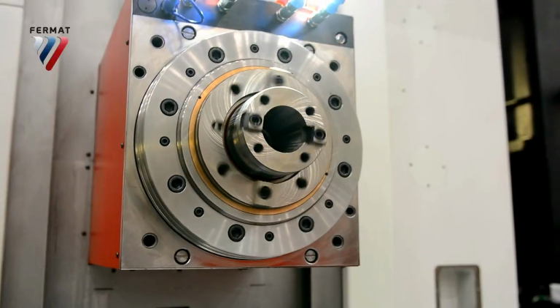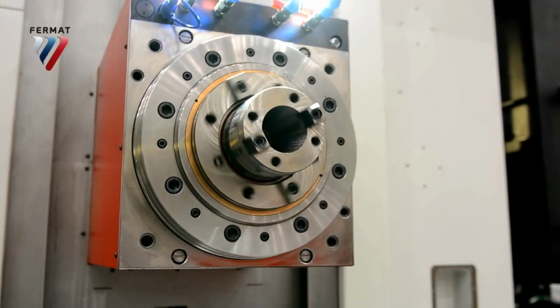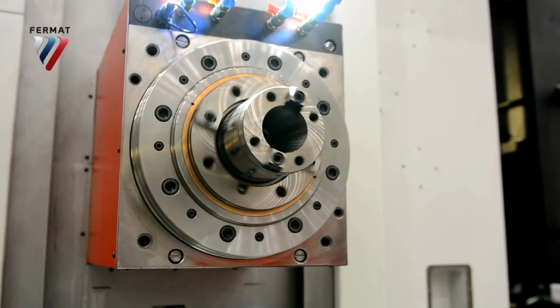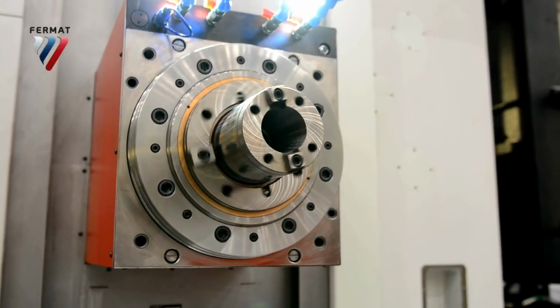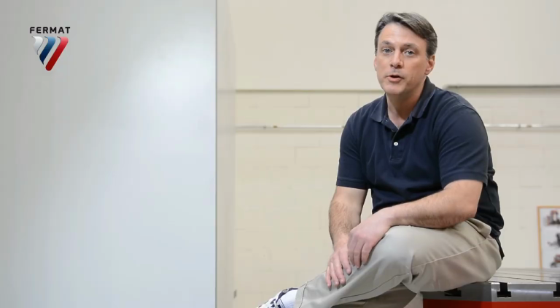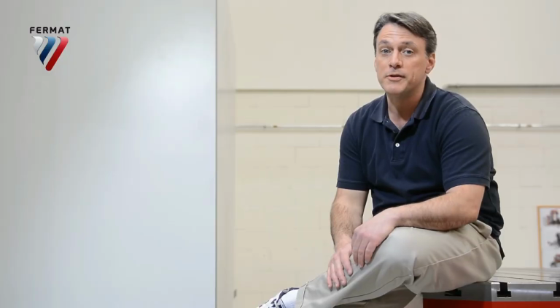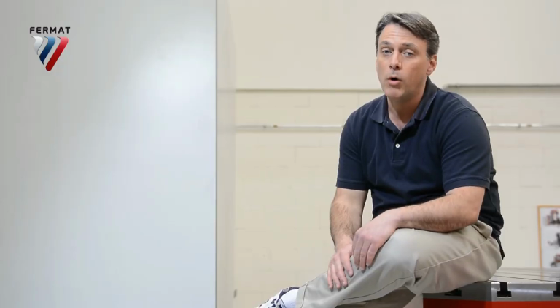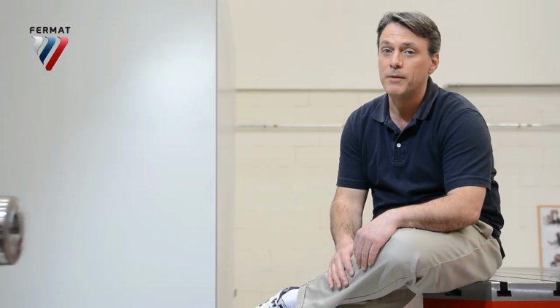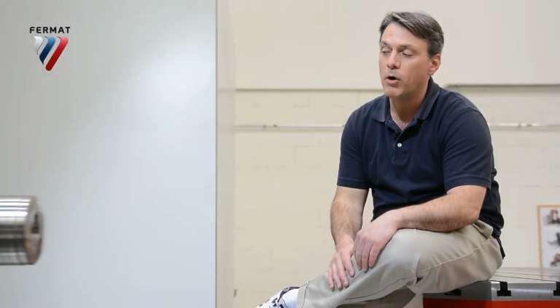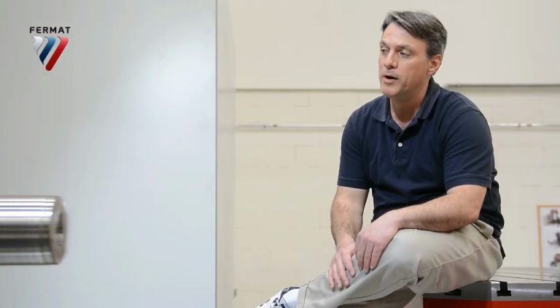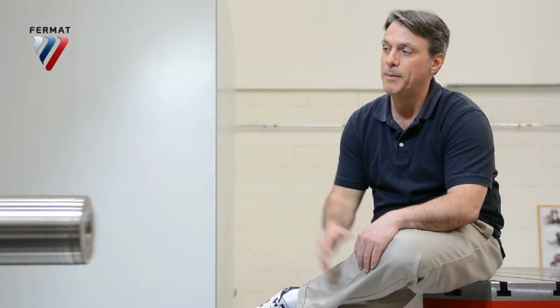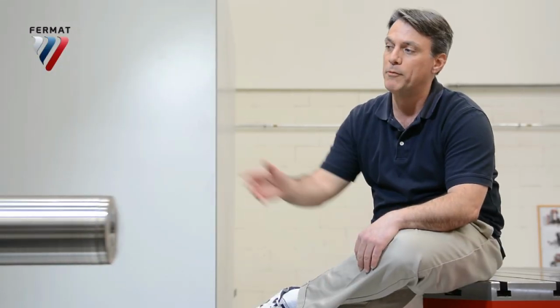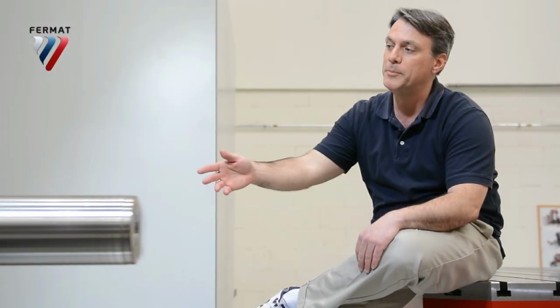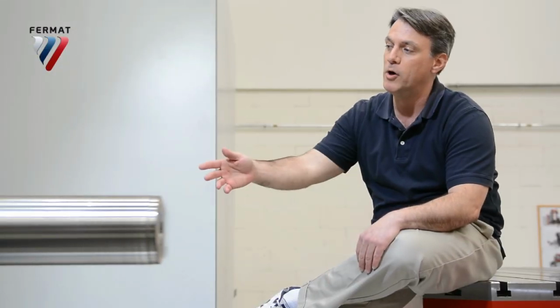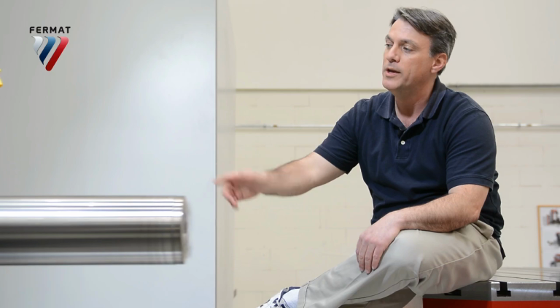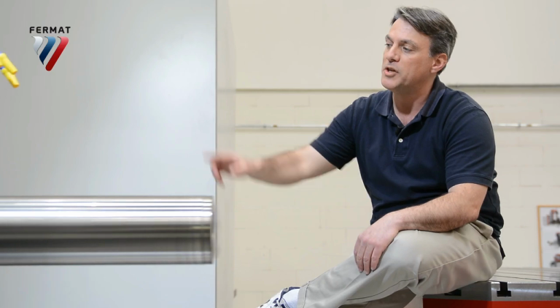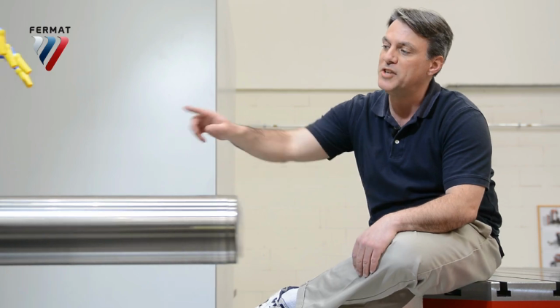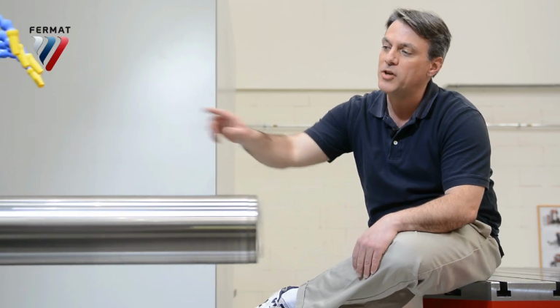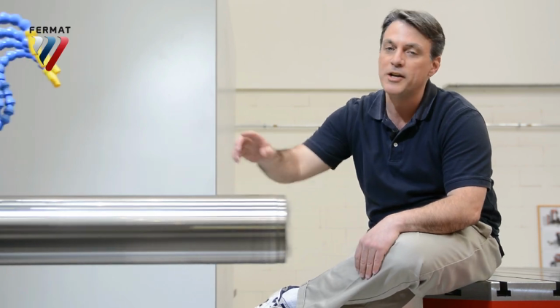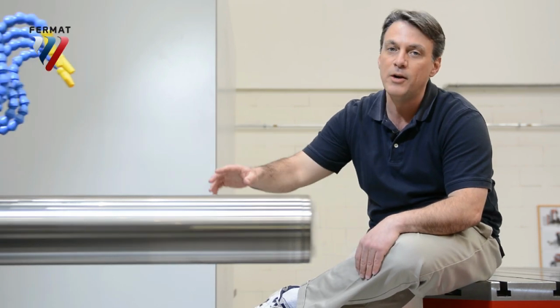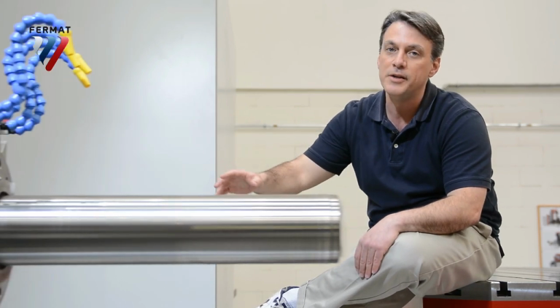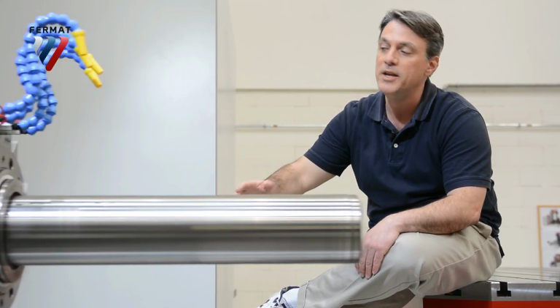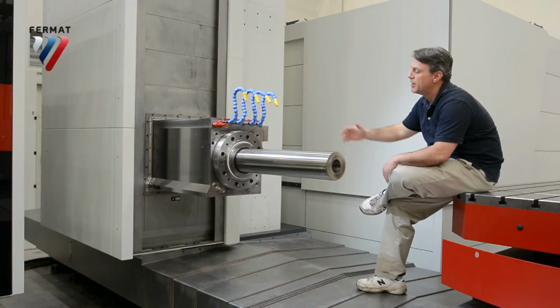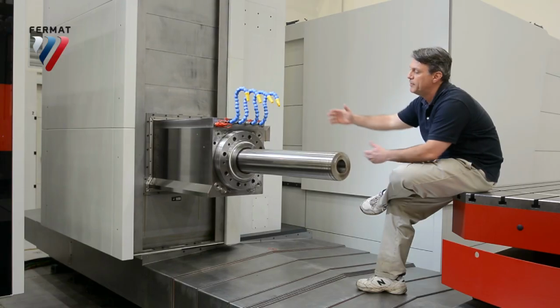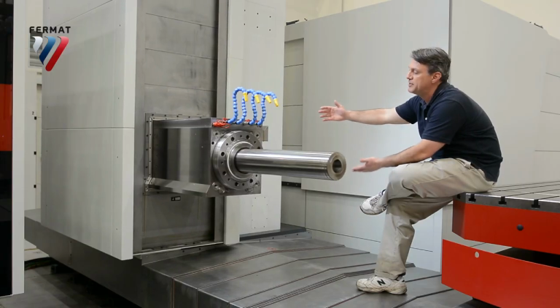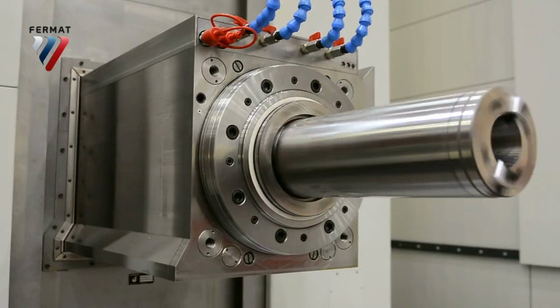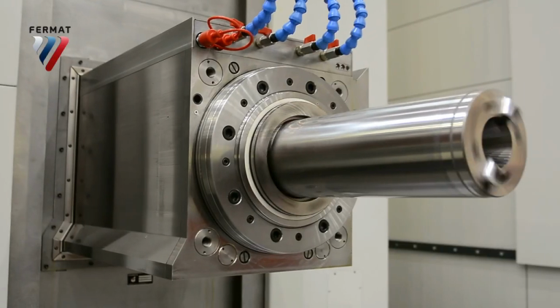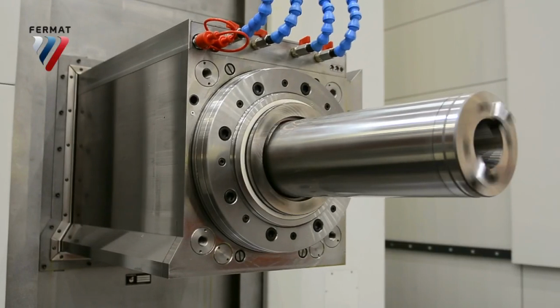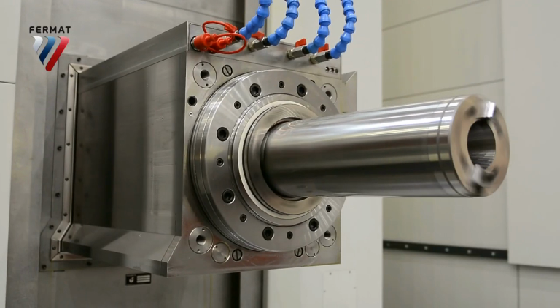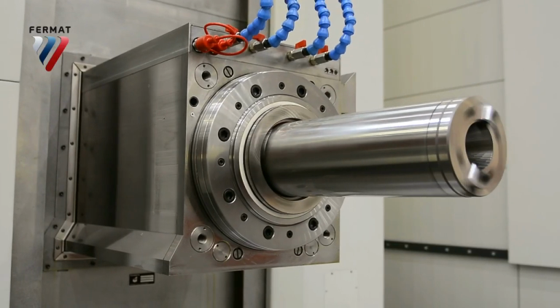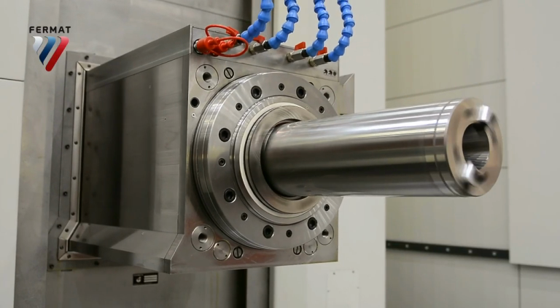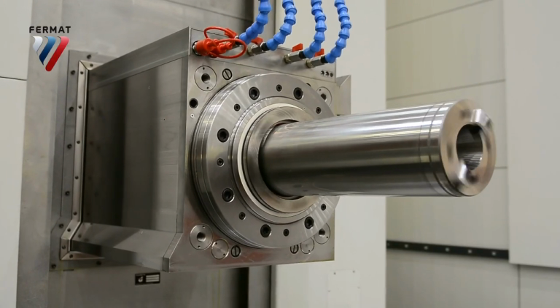Fermat was one of the first producers of horizontal boring mills to come up with a ram stroke. It's on six hardened guideways. You can move the headstock up to 700 millimeters towards the workpiece.